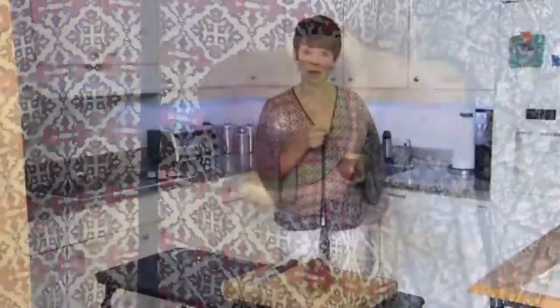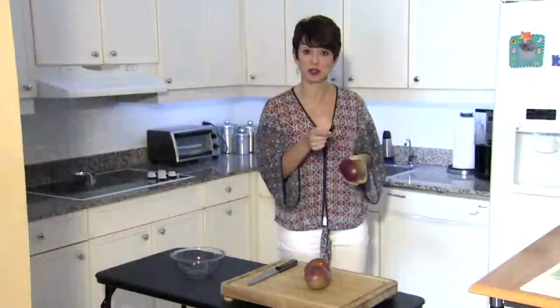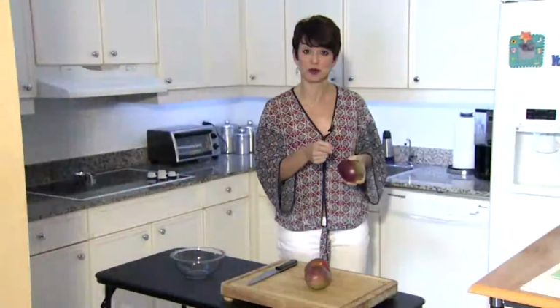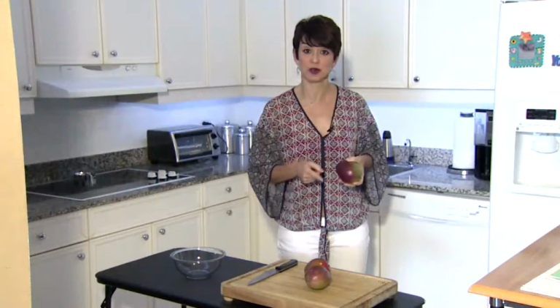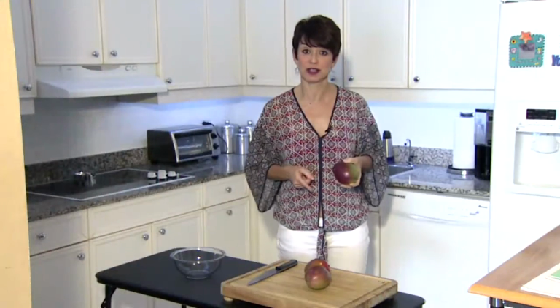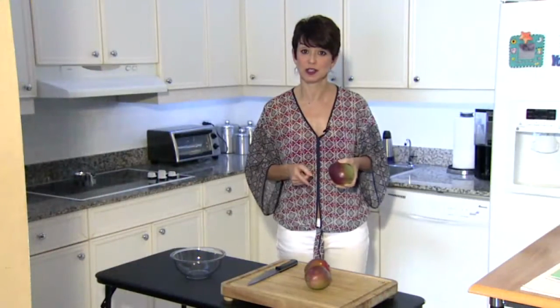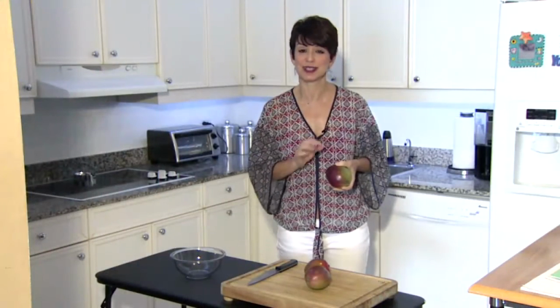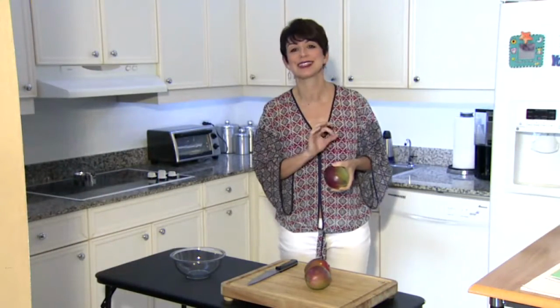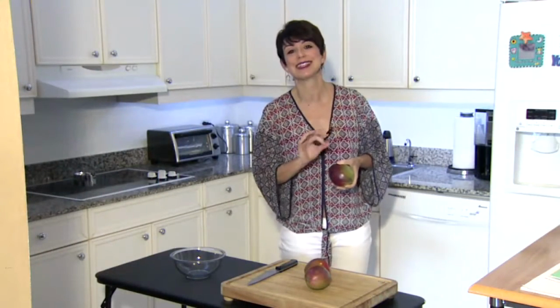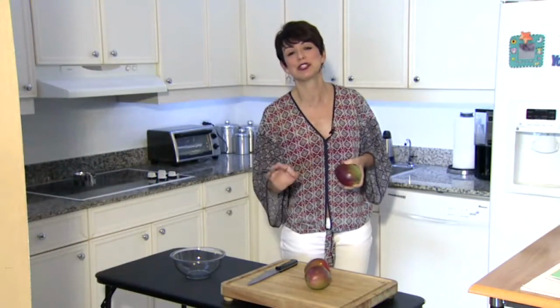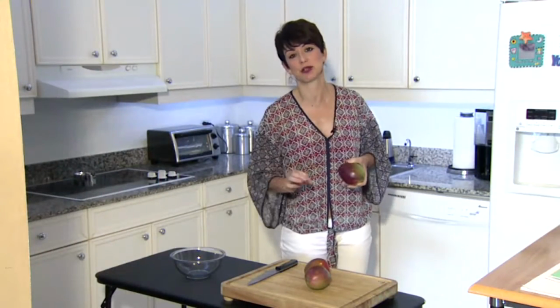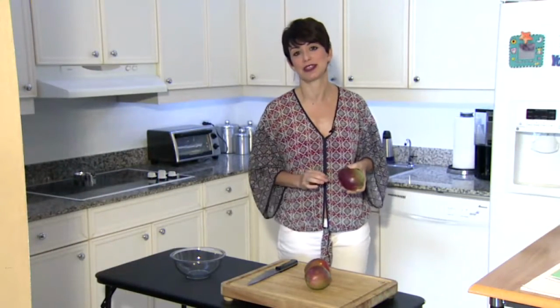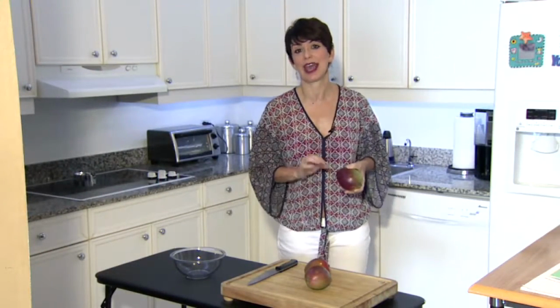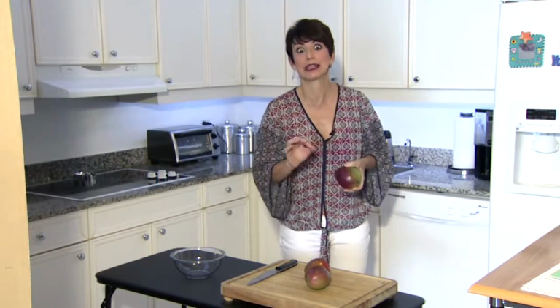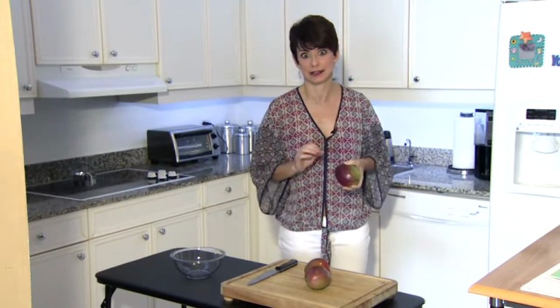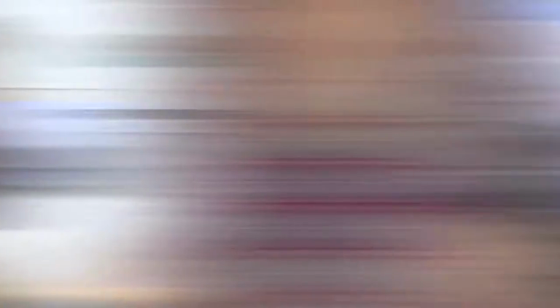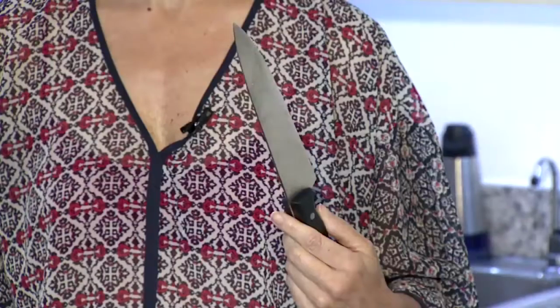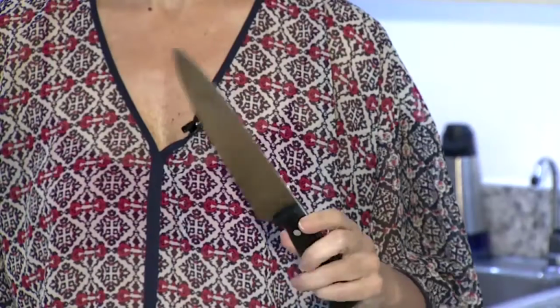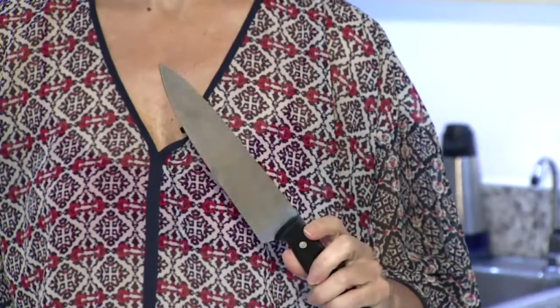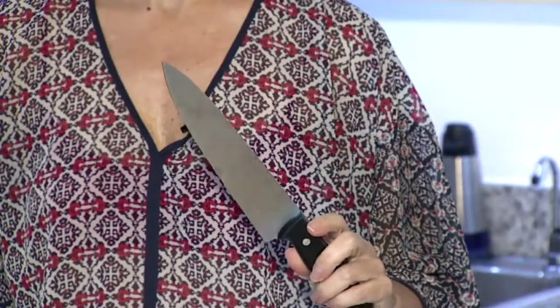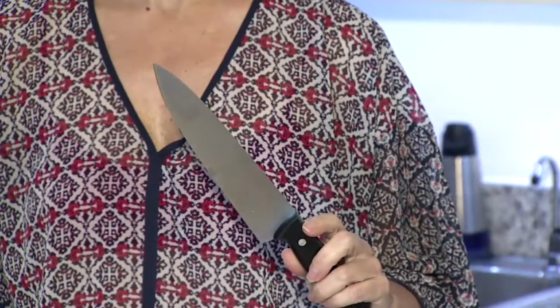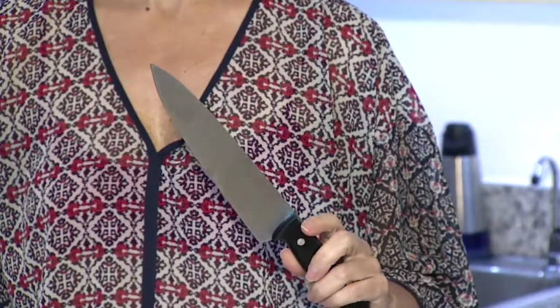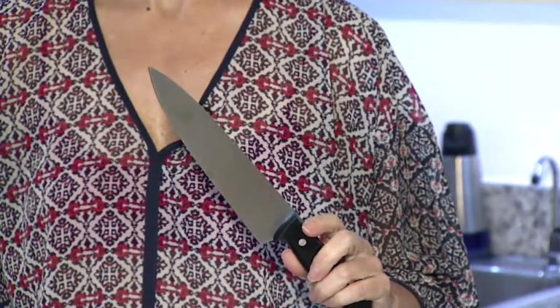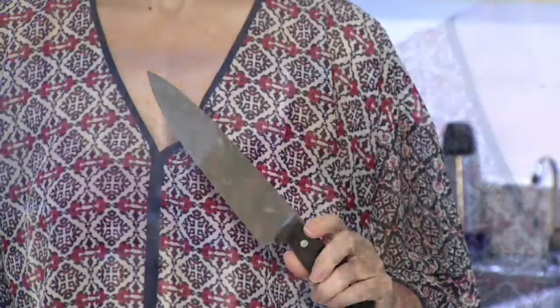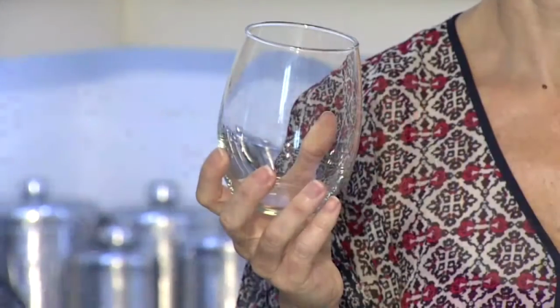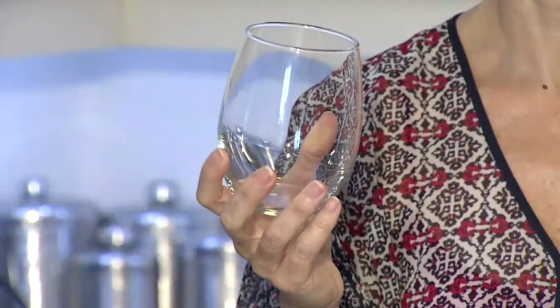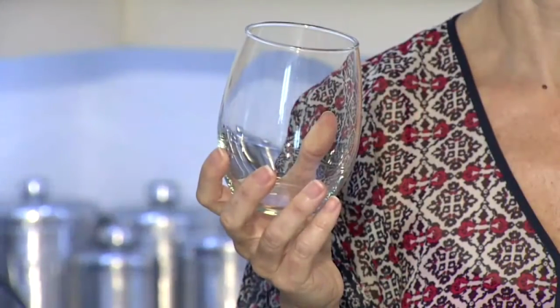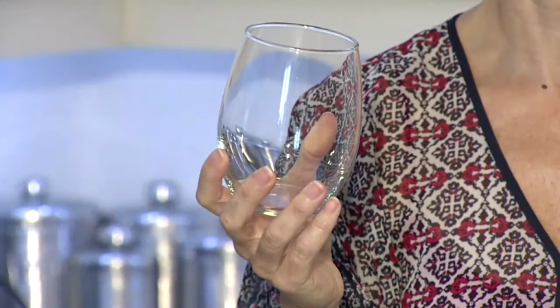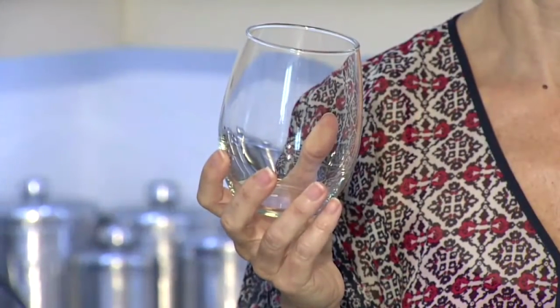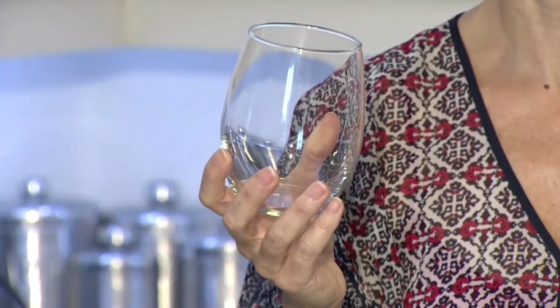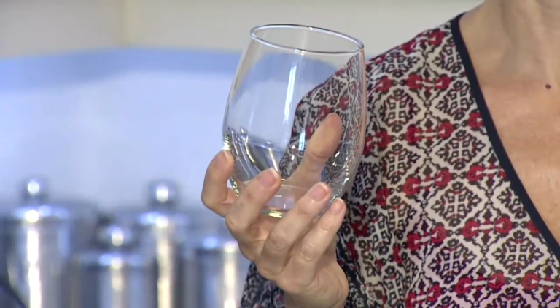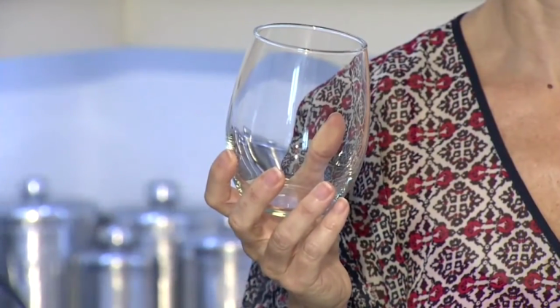I'm going to show you a trick so it's easy breezy and clean. For this one, you're going to need a nice, sharp knife and a glass. And that's it. Check it out.